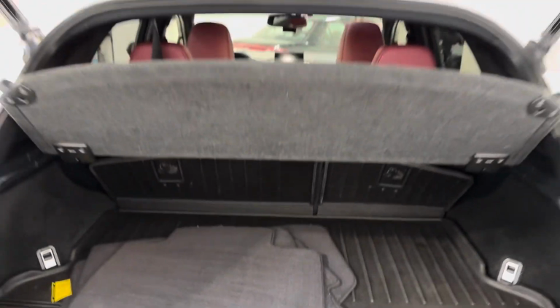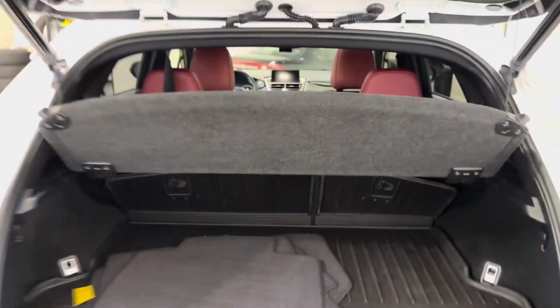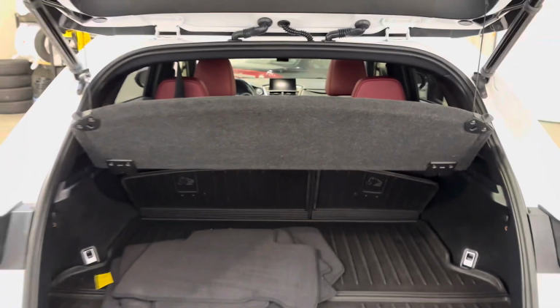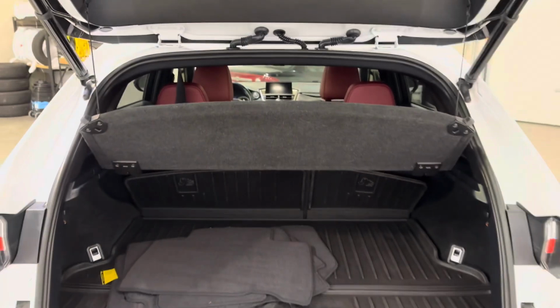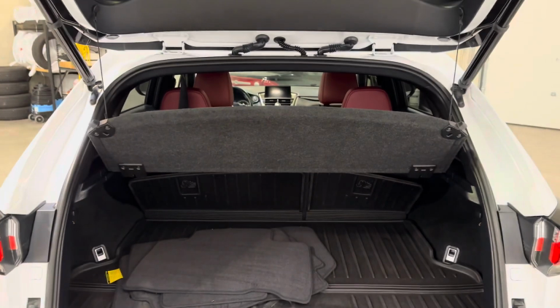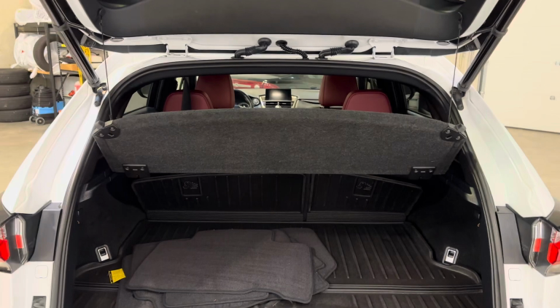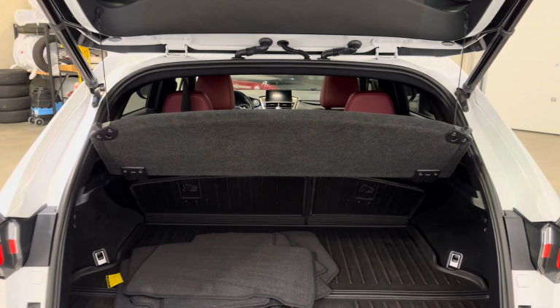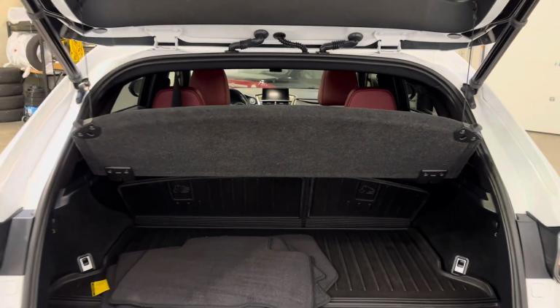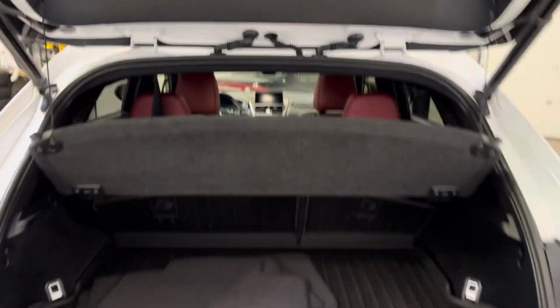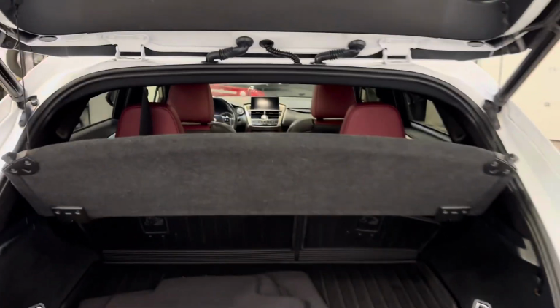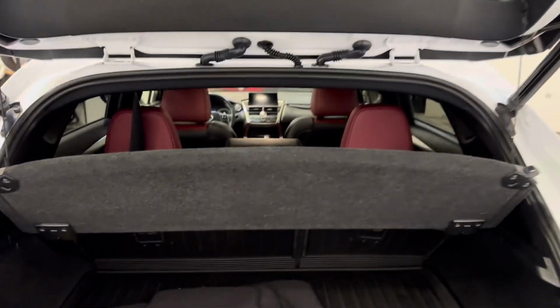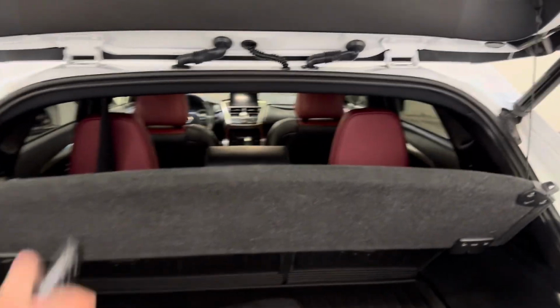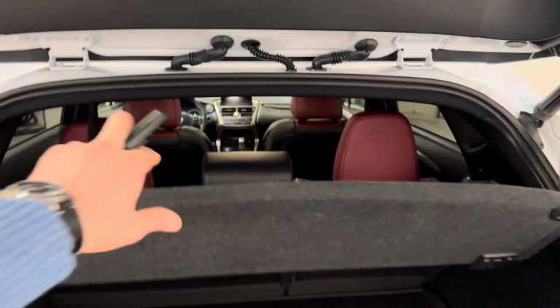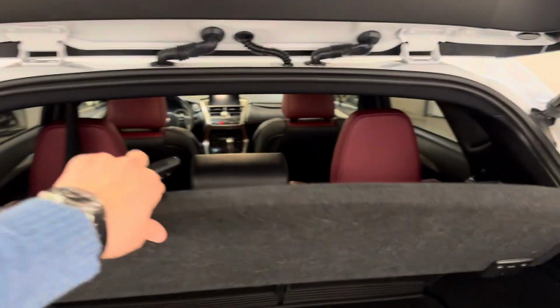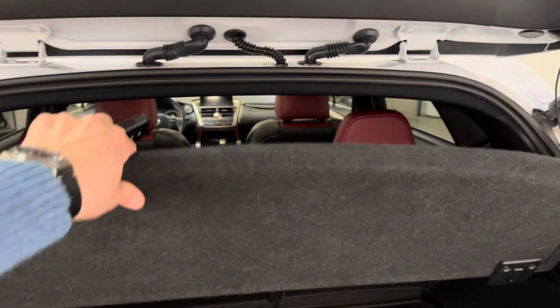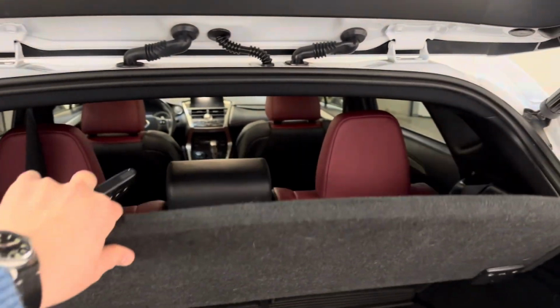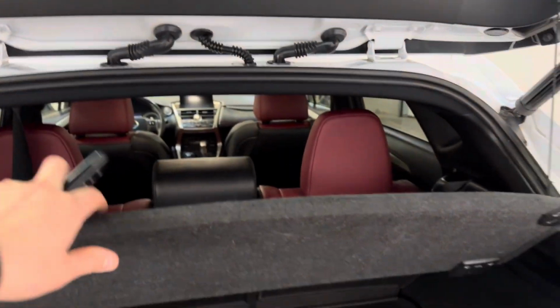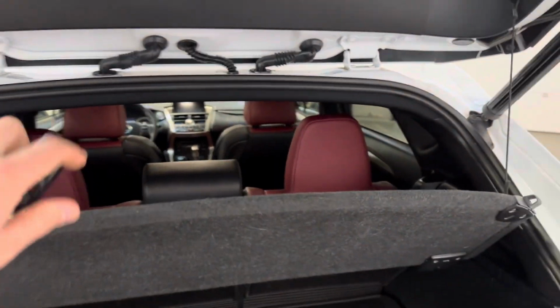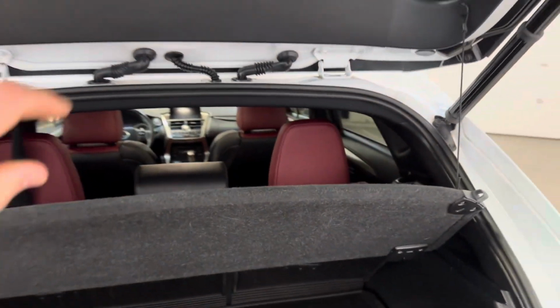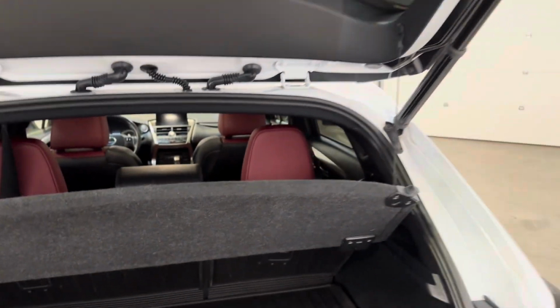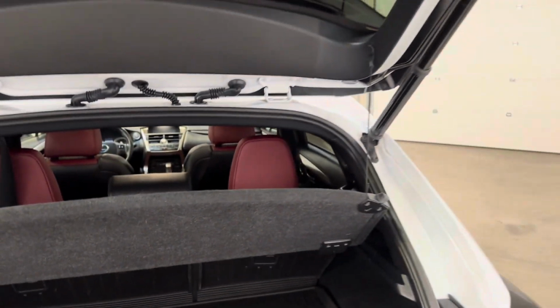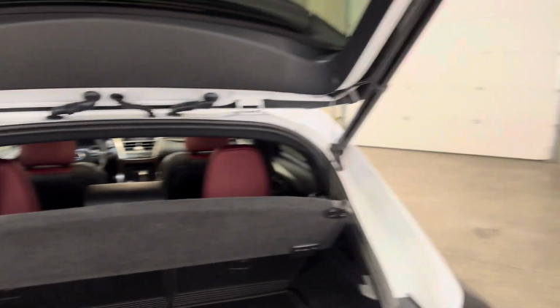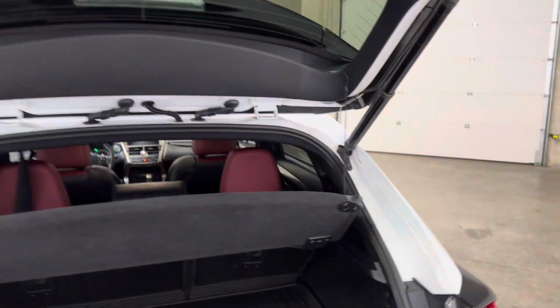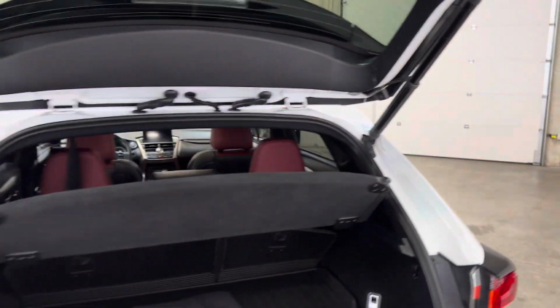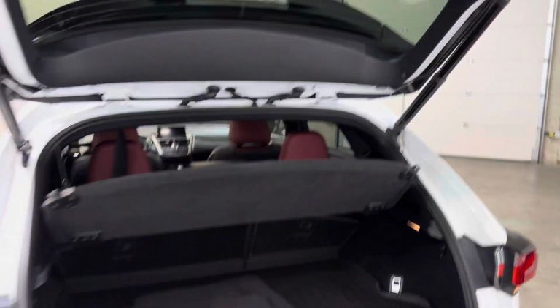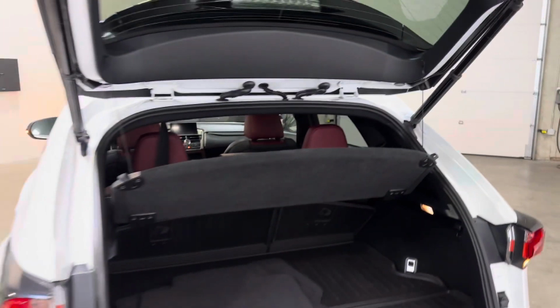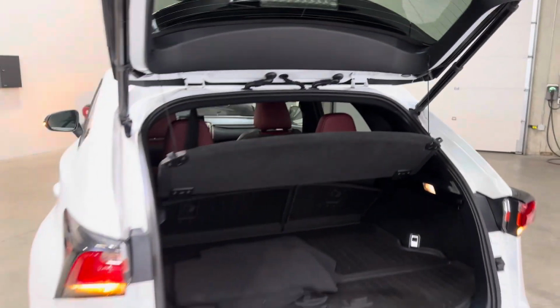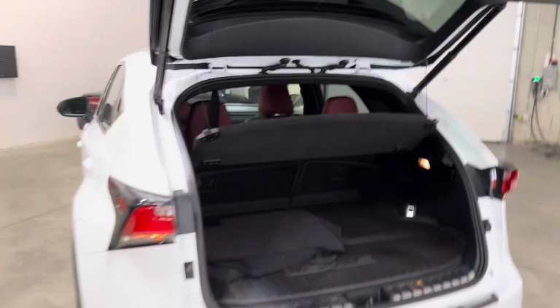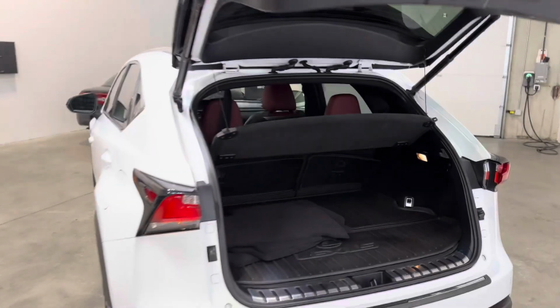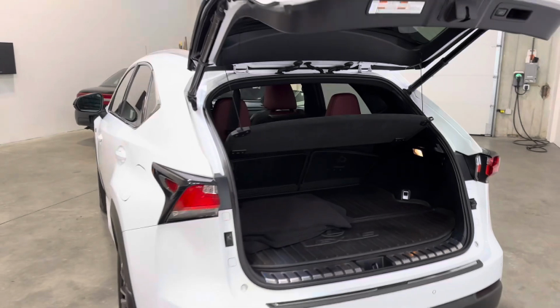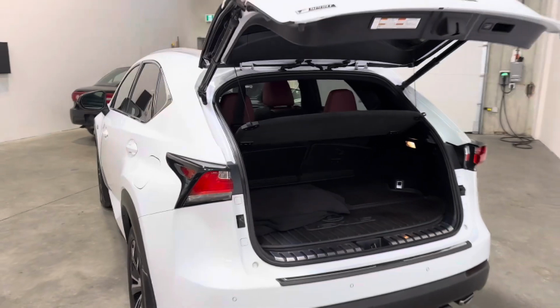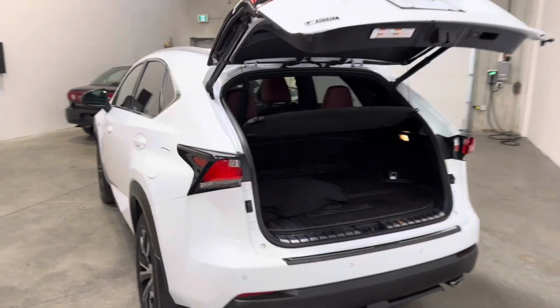The second row of seats, of course, folds flat forward. And you can, of course, remove the interior tonneau to give you even more space for those taller items.